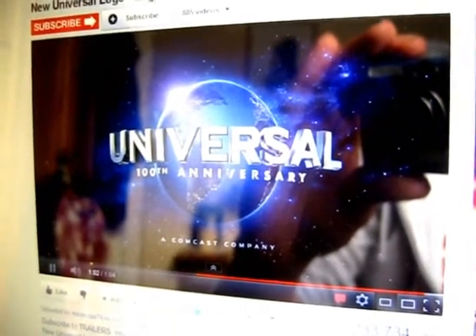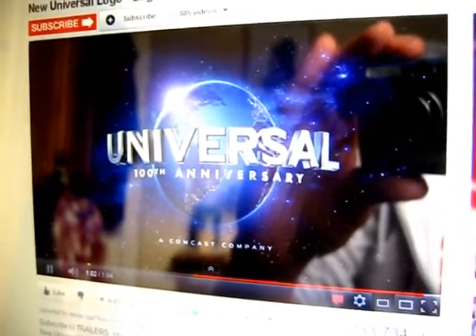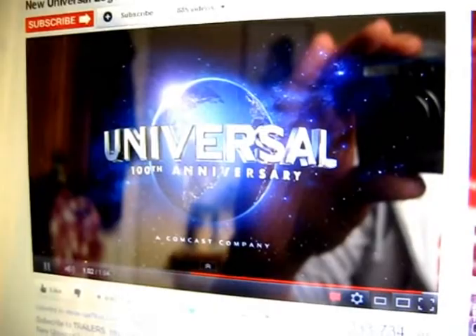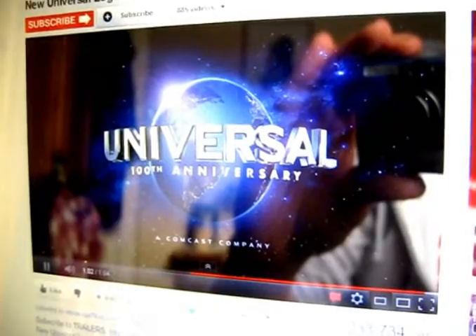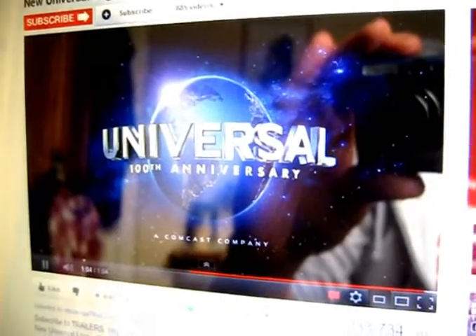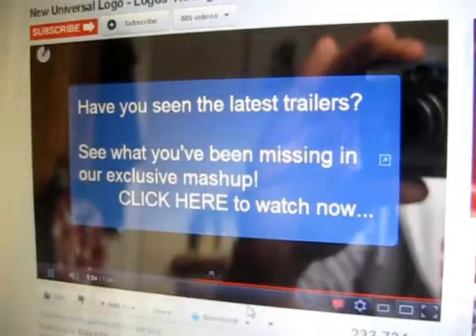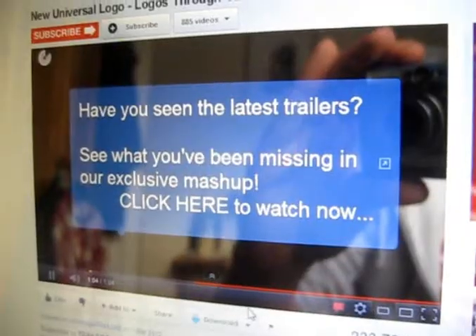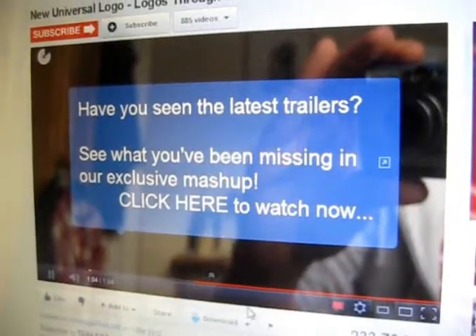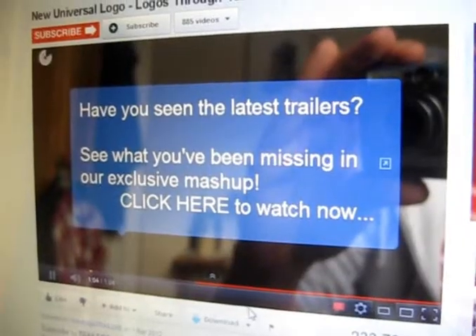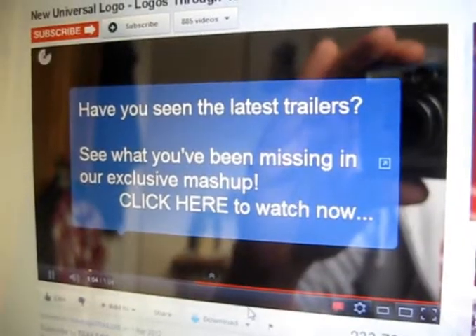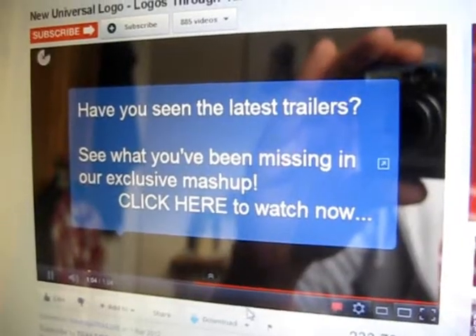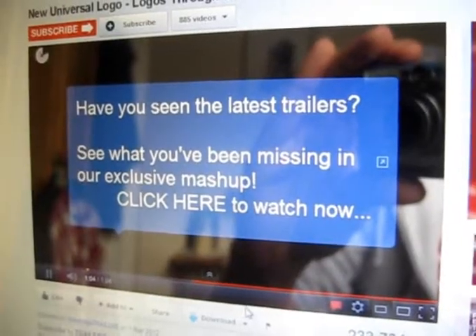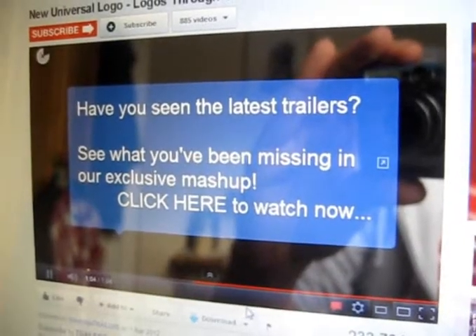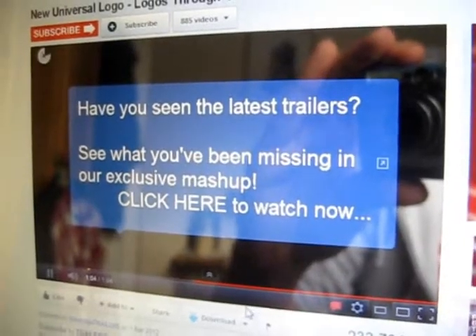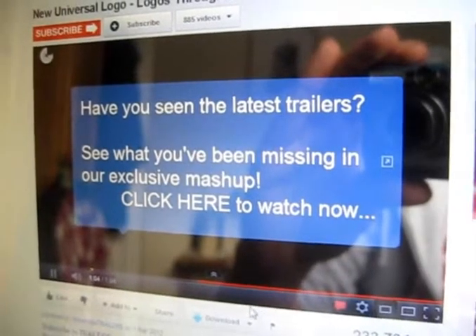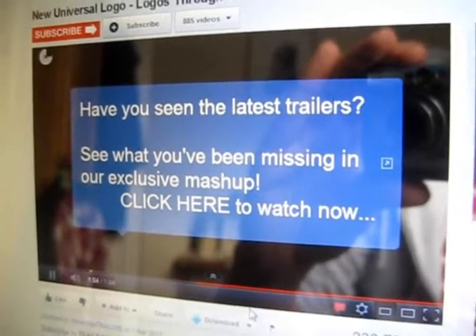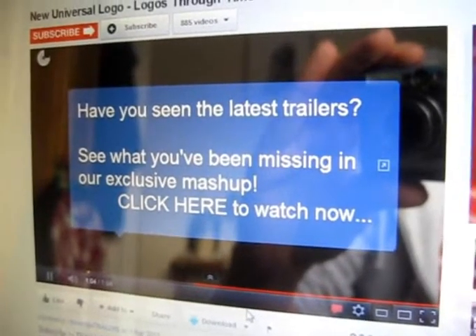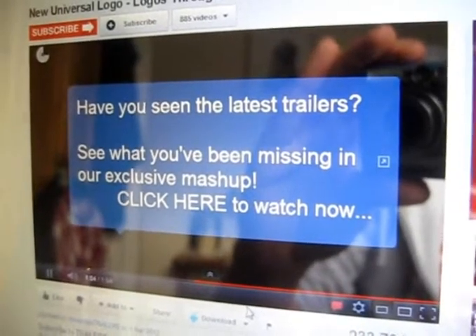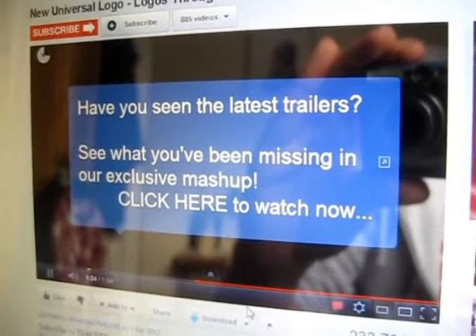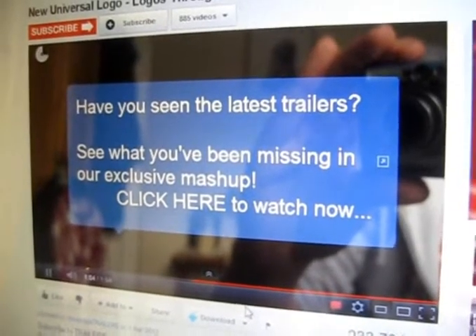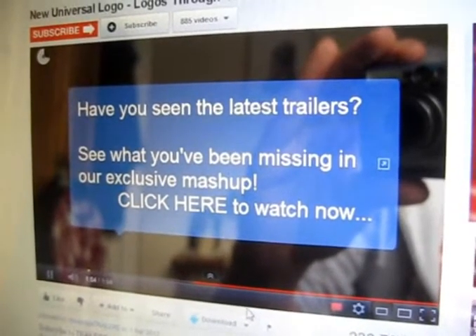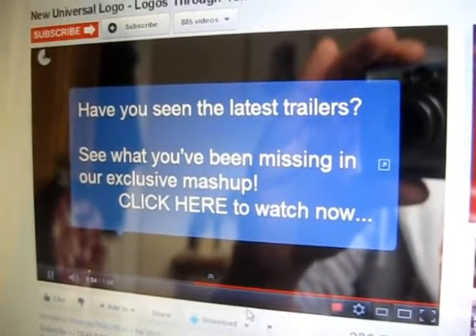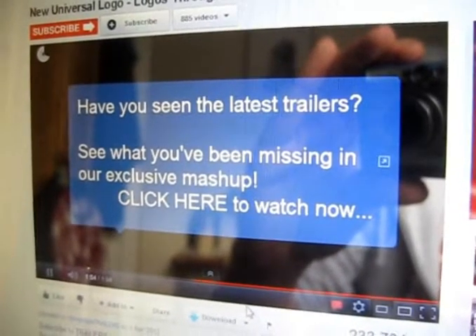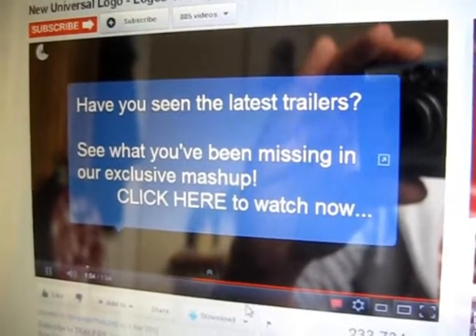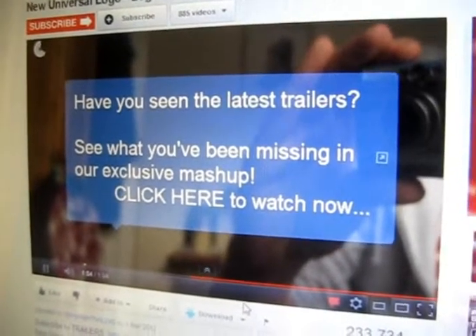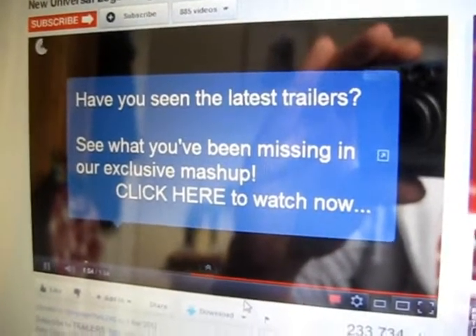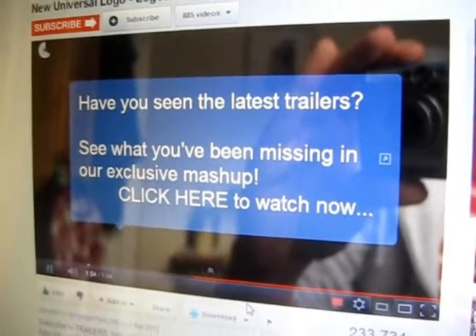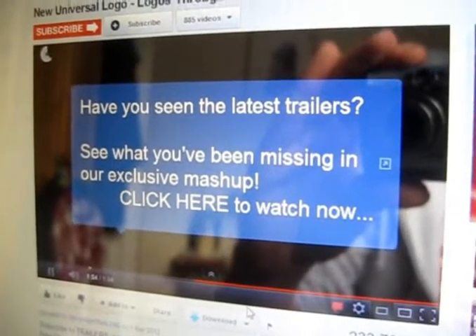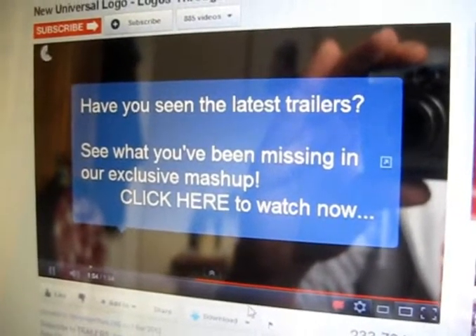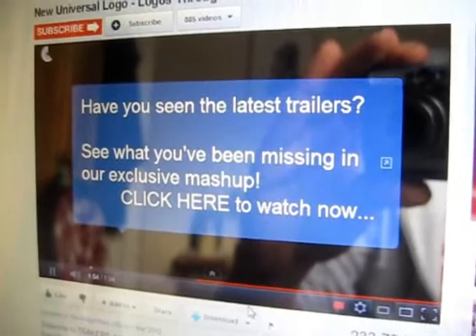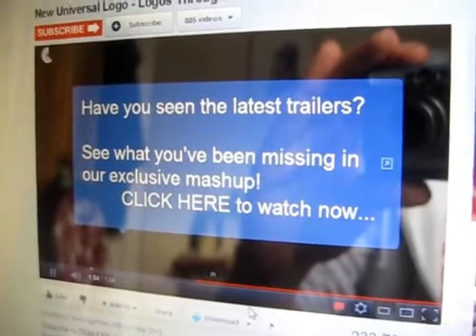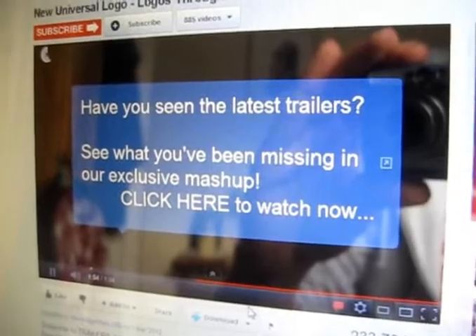So there we go, the new Universal logo. Rate, comment and subscribe — I'll put the link below. Tell me what you think.